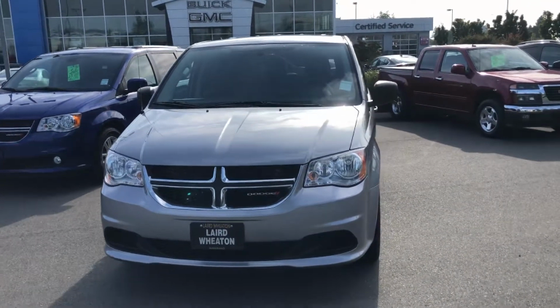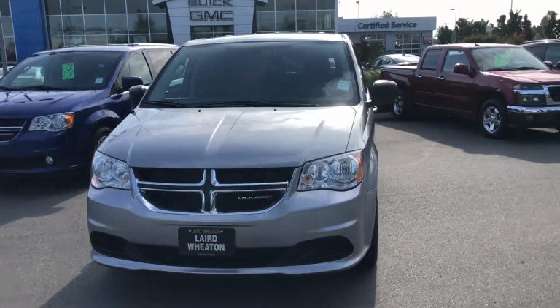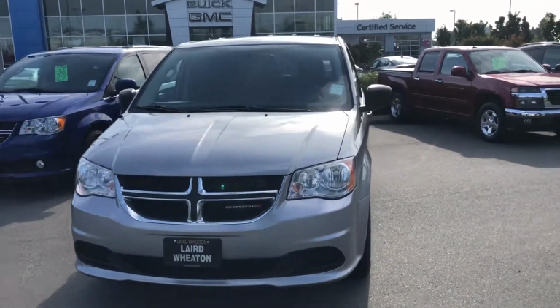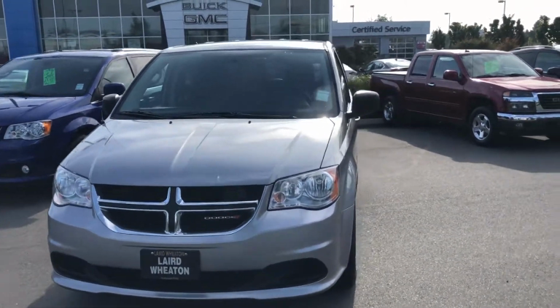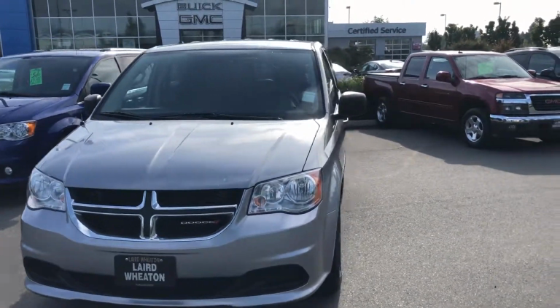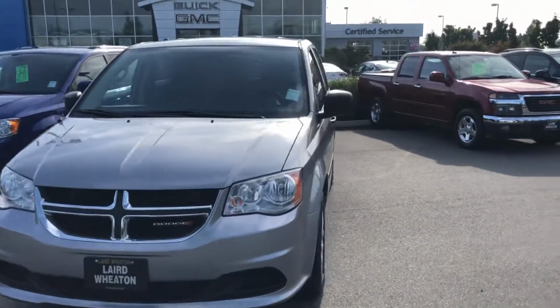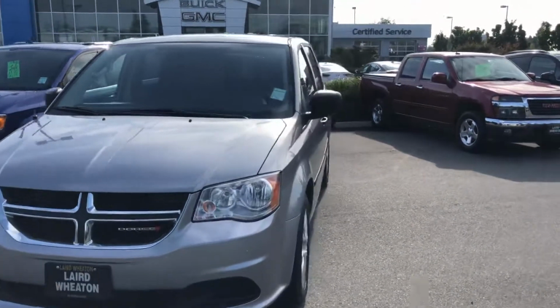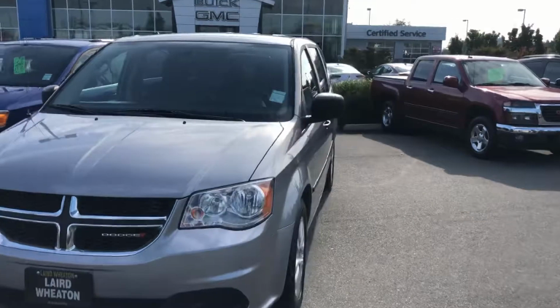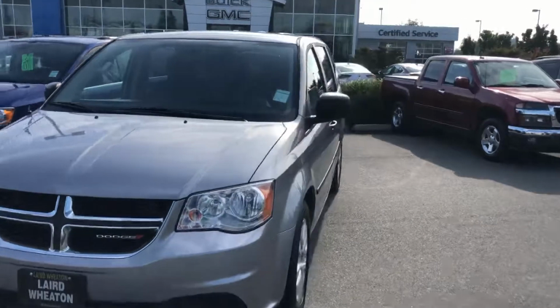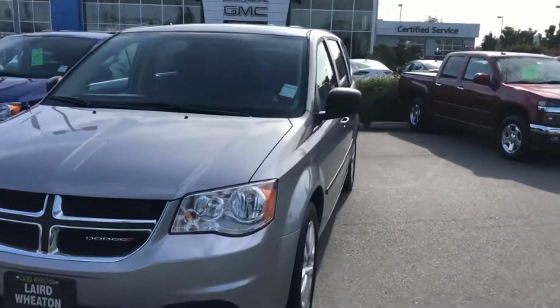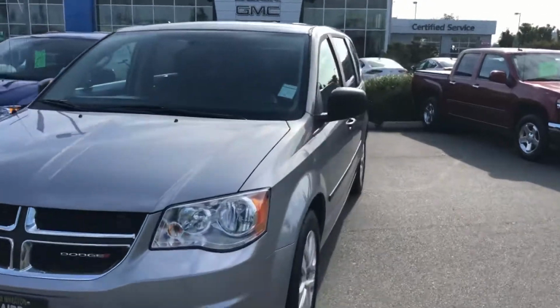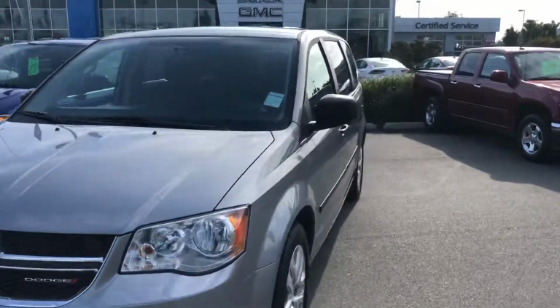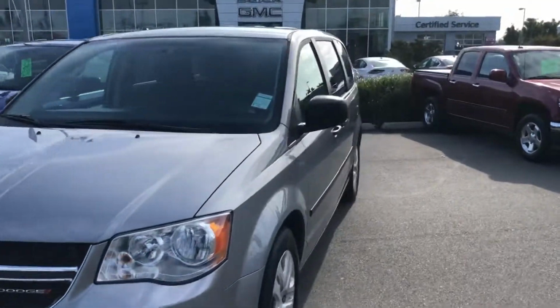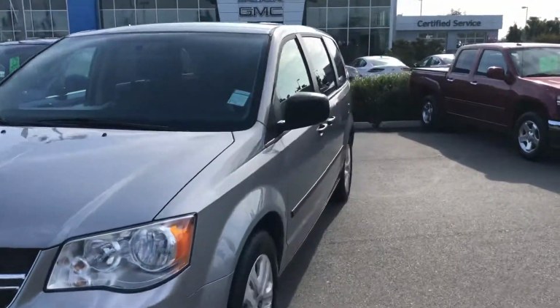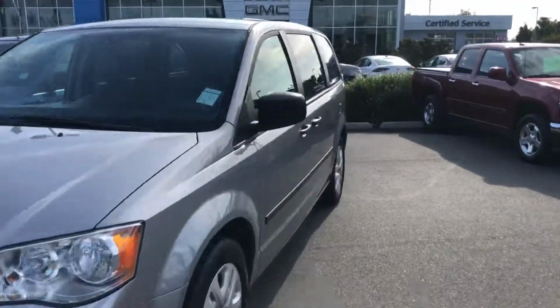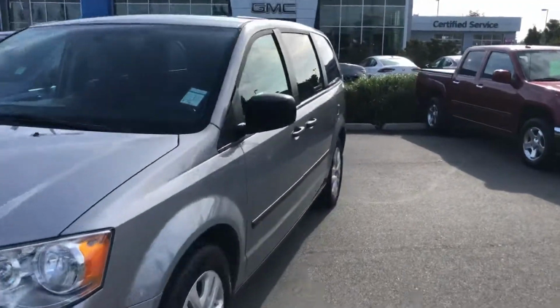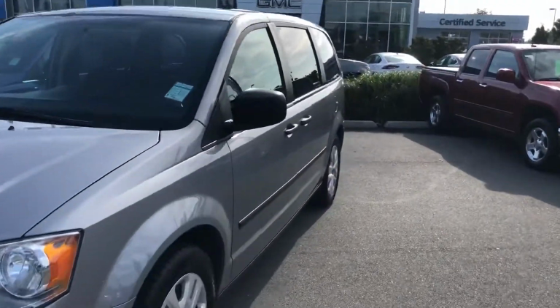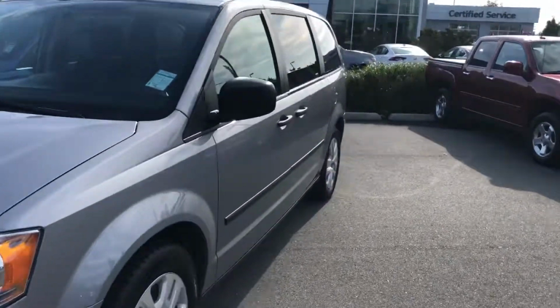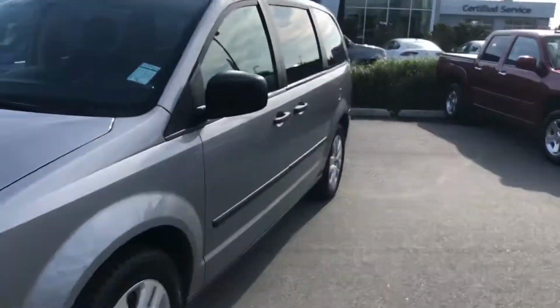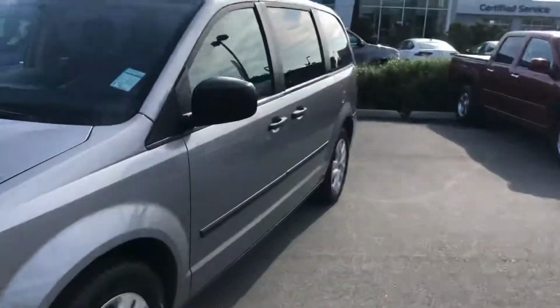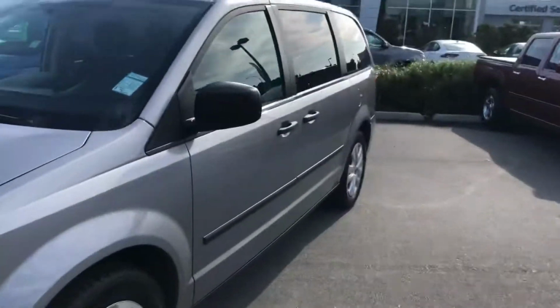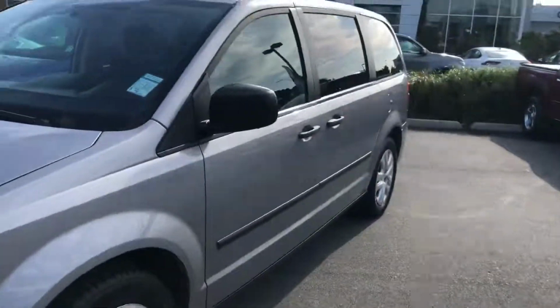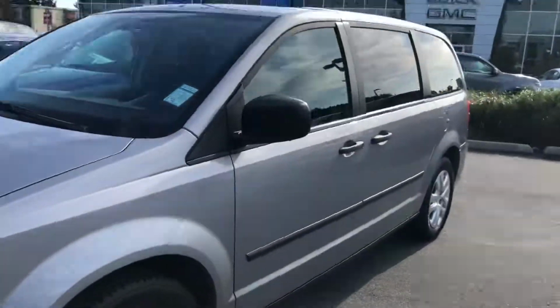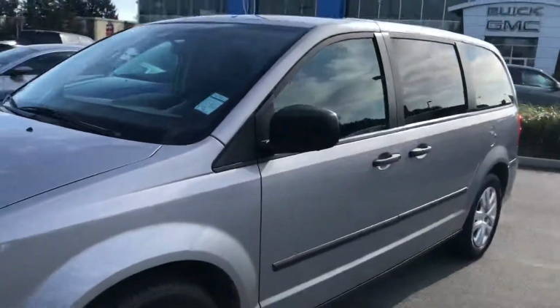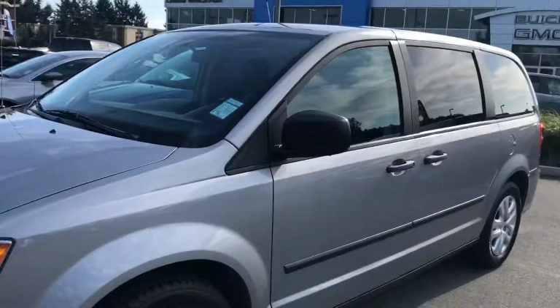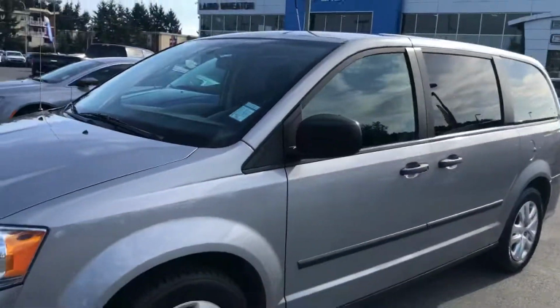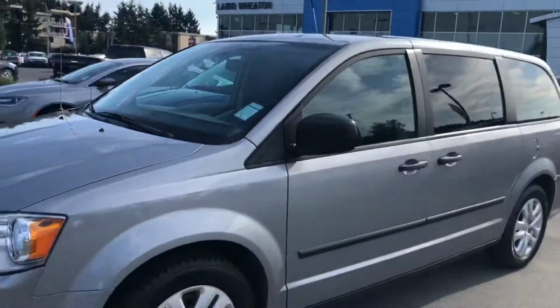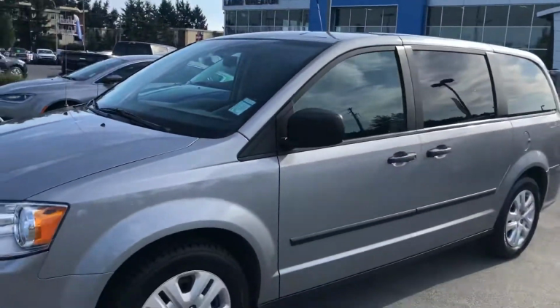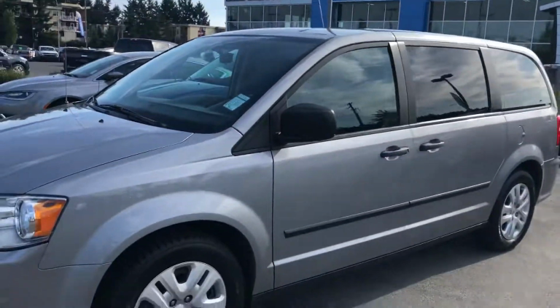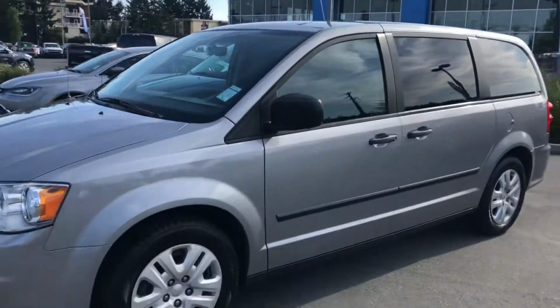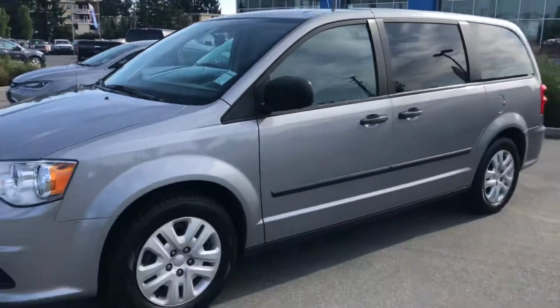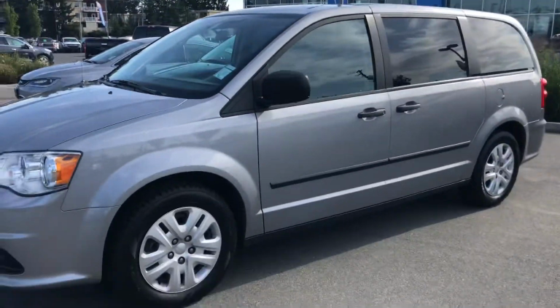Let me know where you're located and when you can come take a look. Talk to you soon.